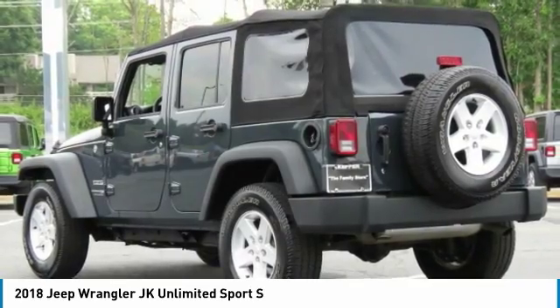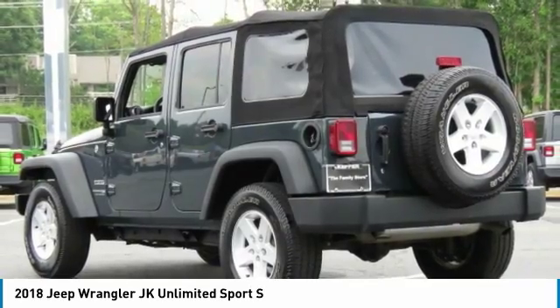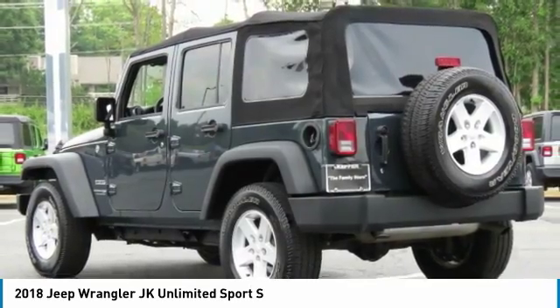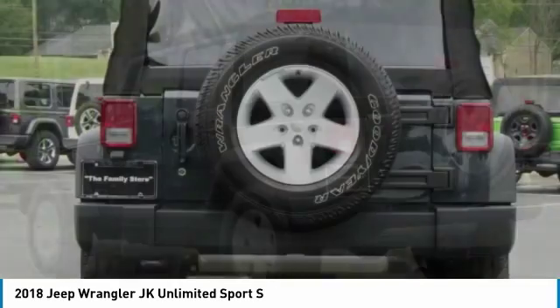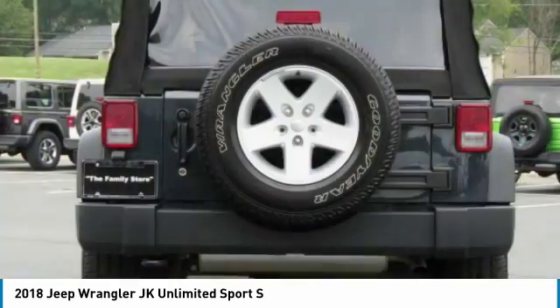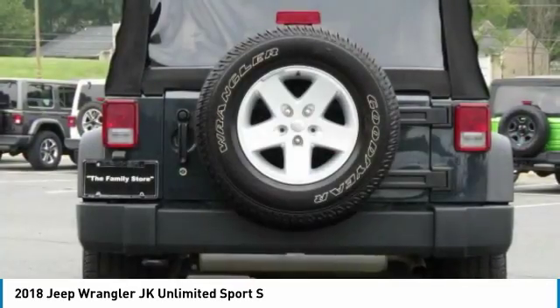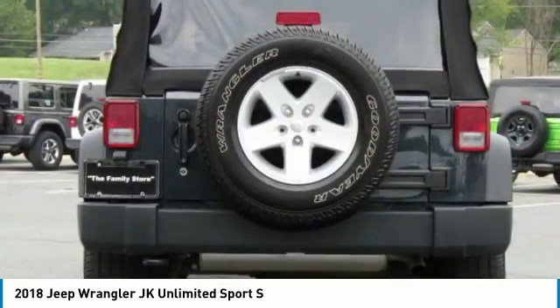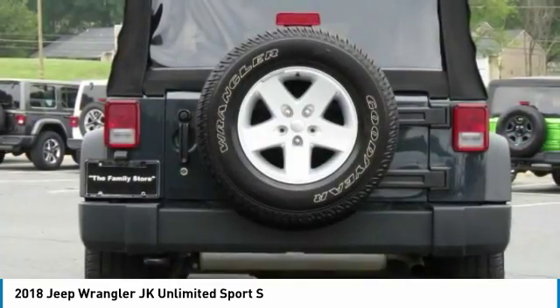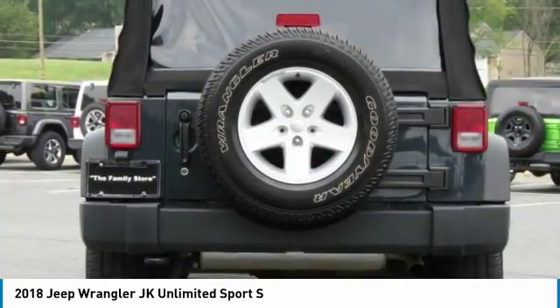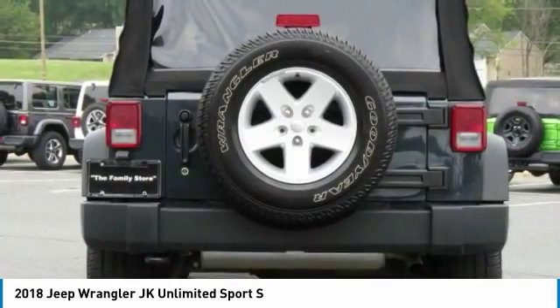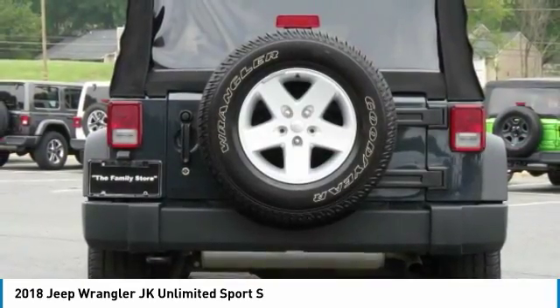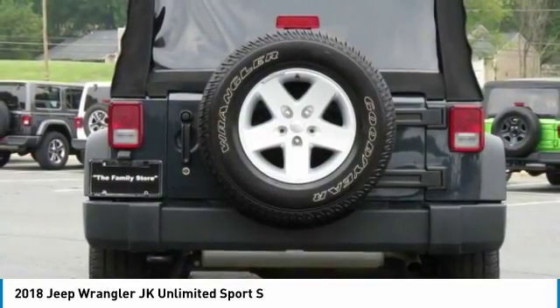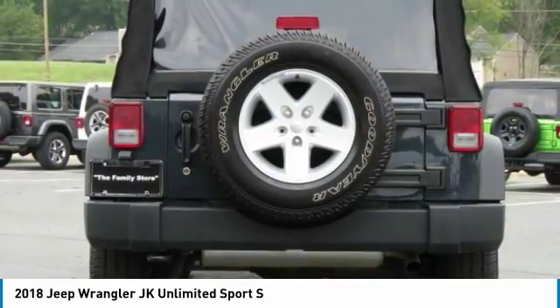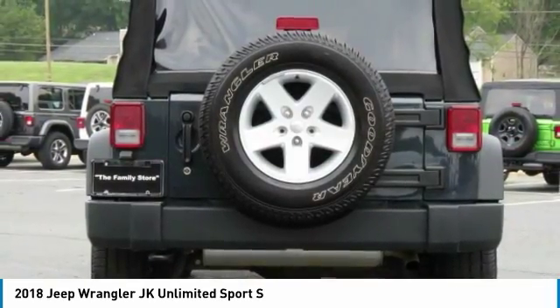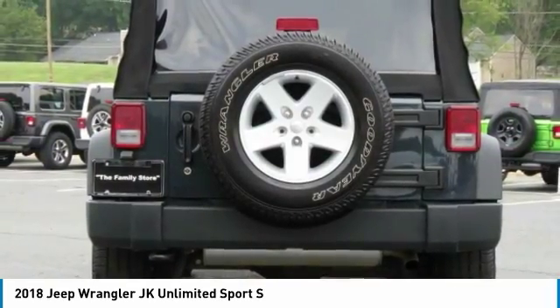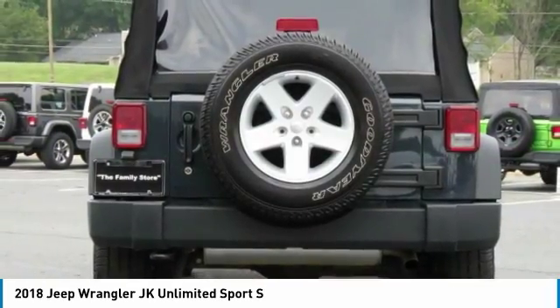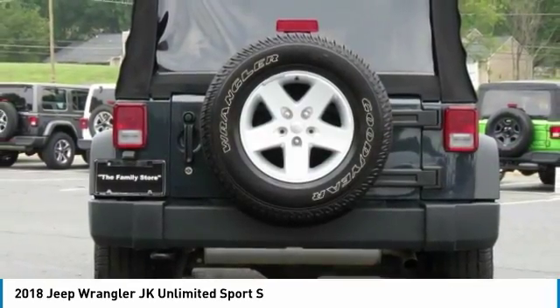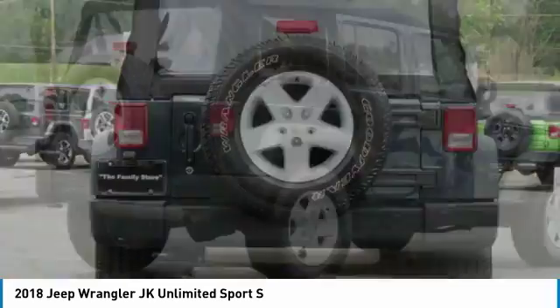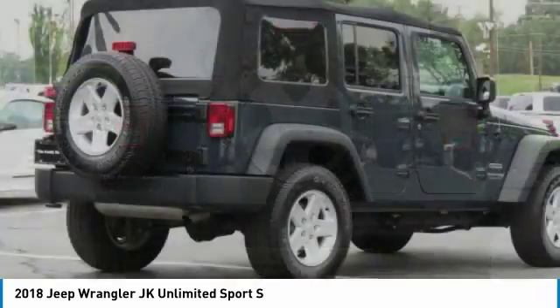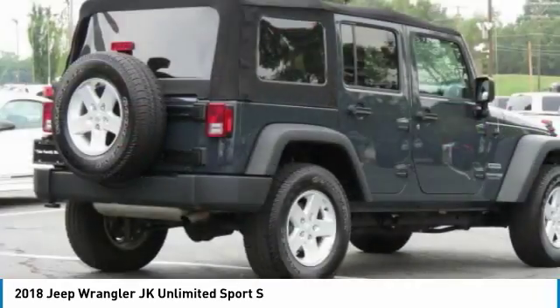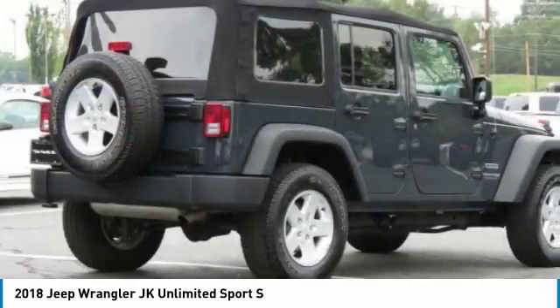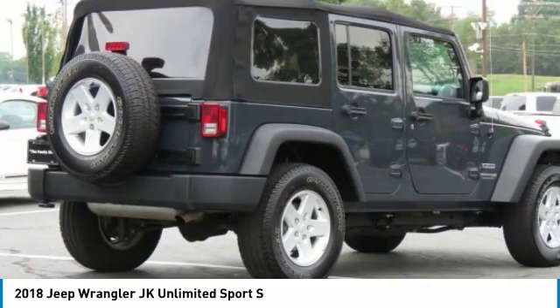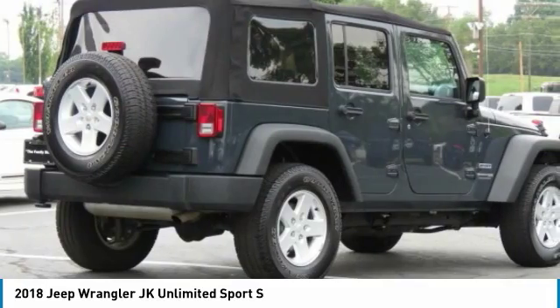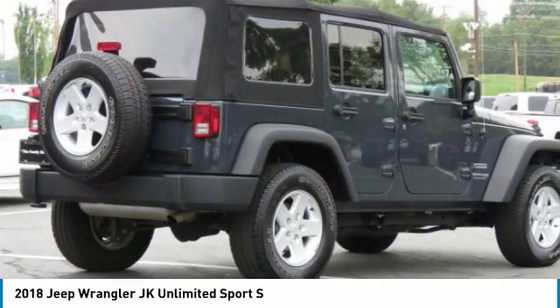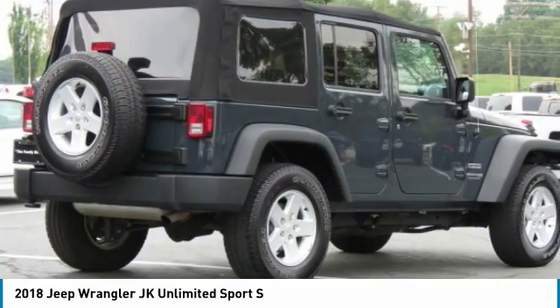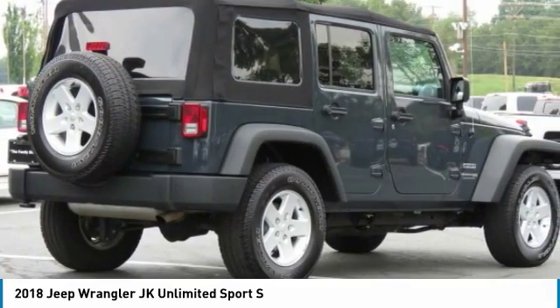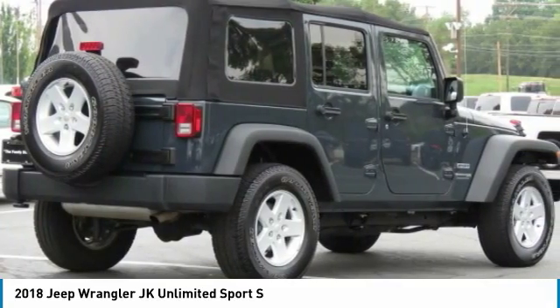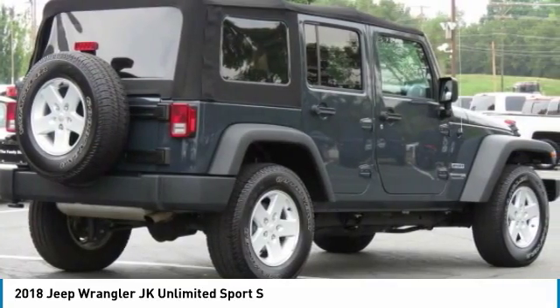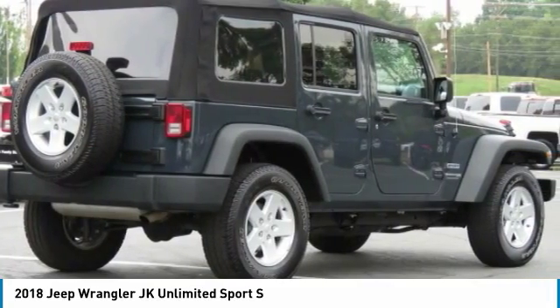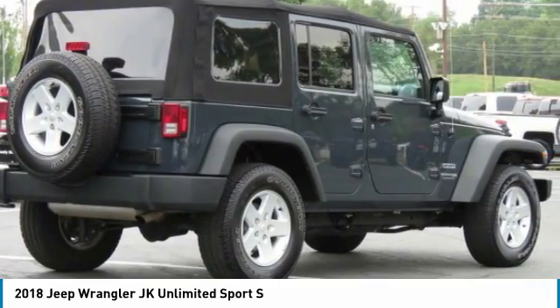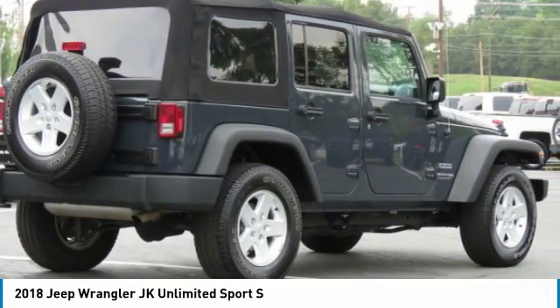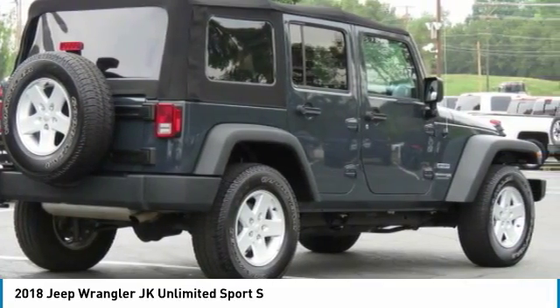Not to be outdone, the interior comes equipped with plenty of technology, storage, and sound system capabilities.